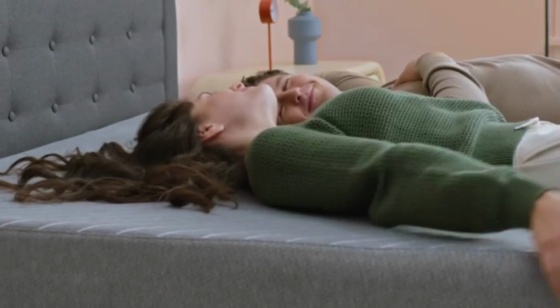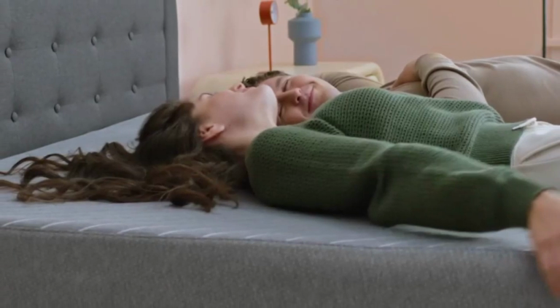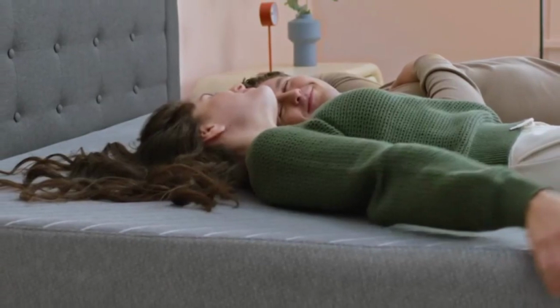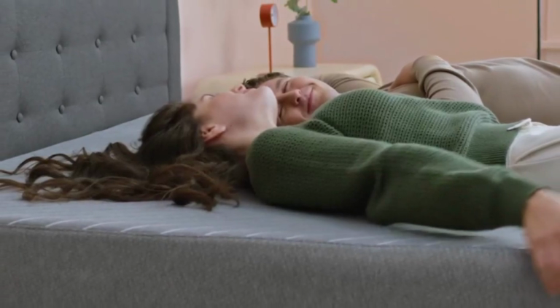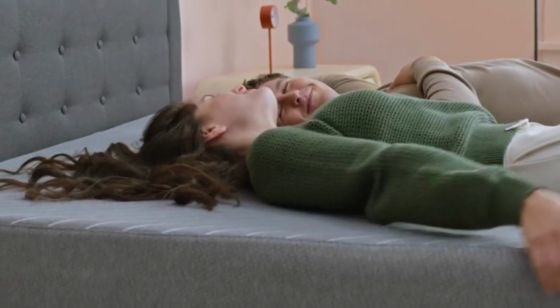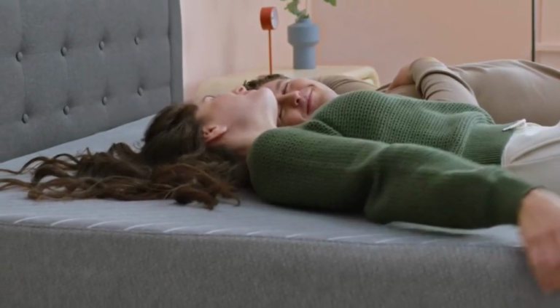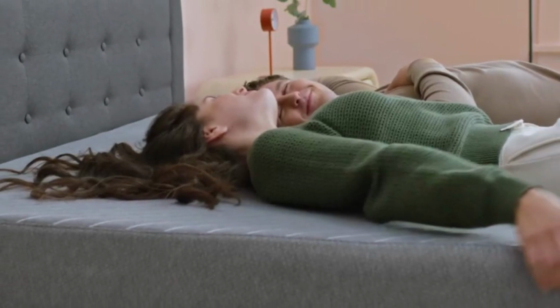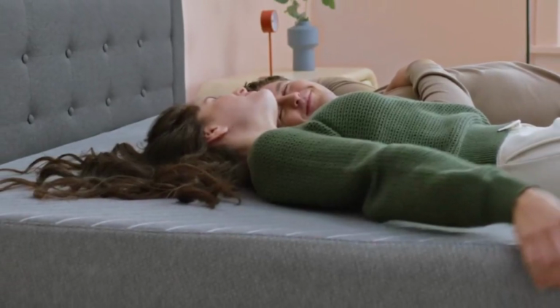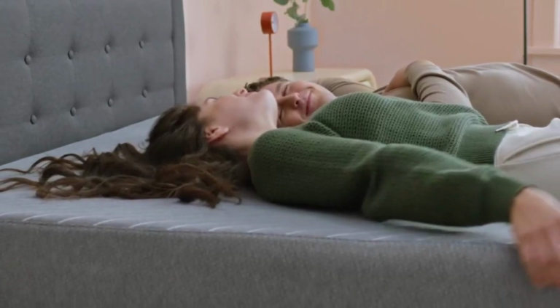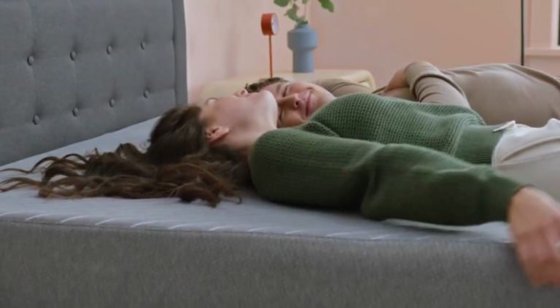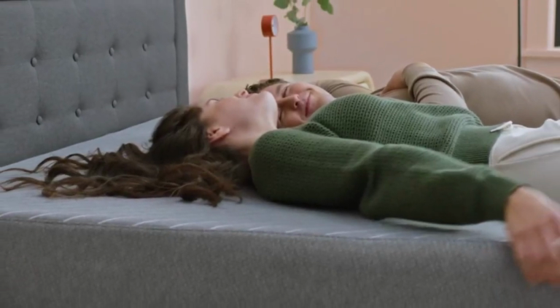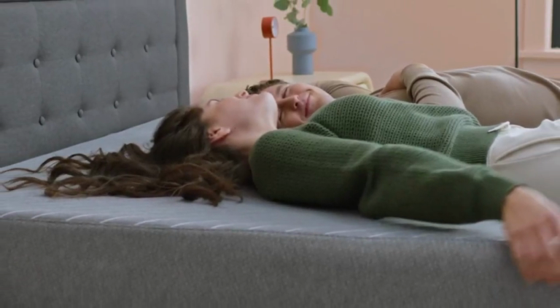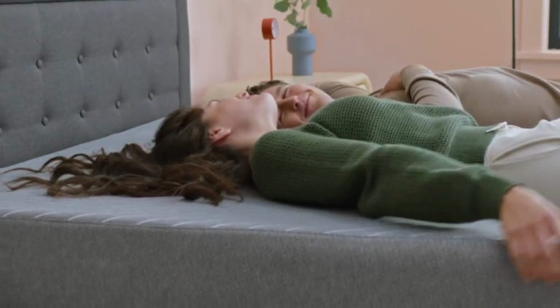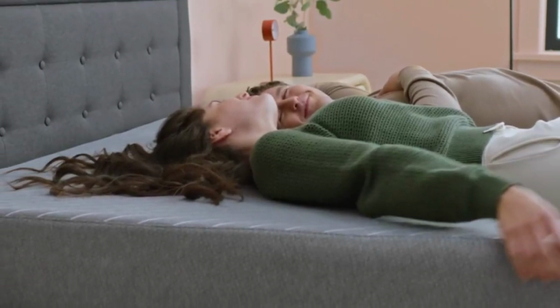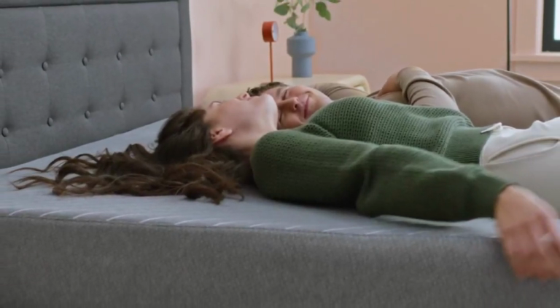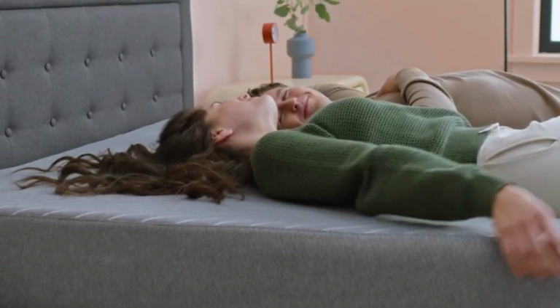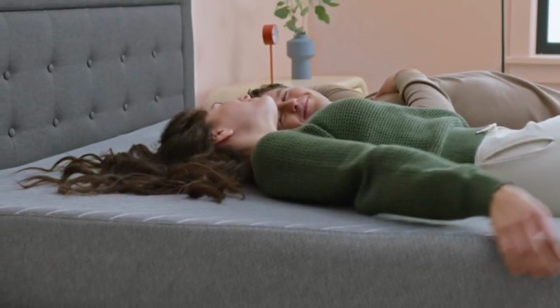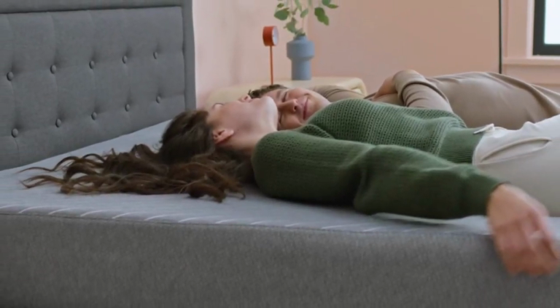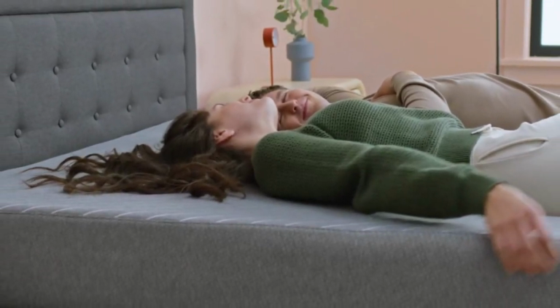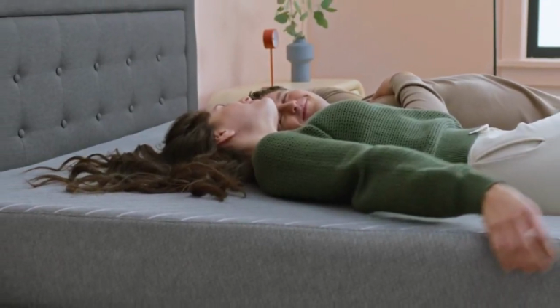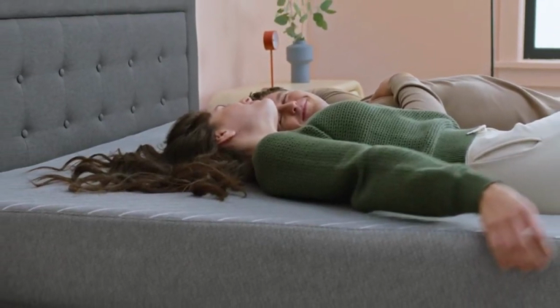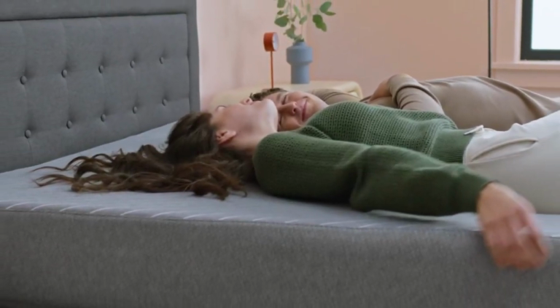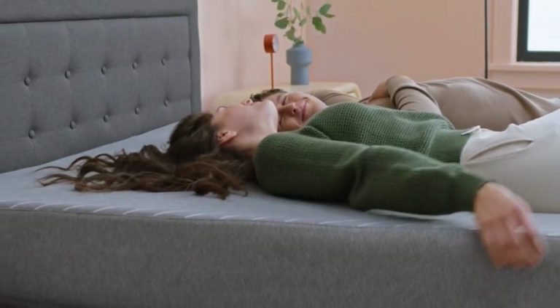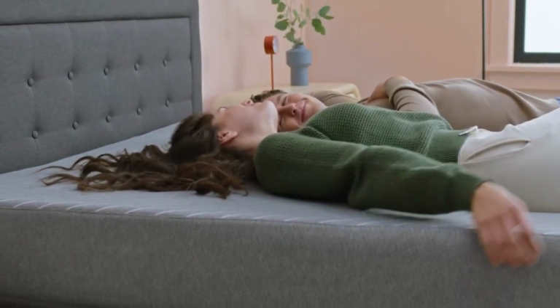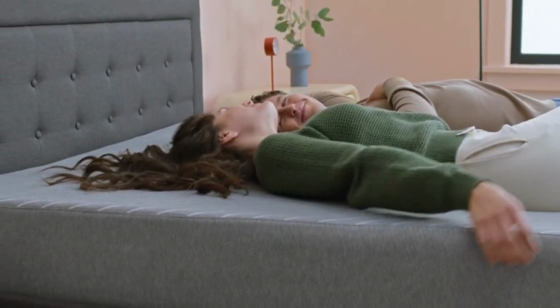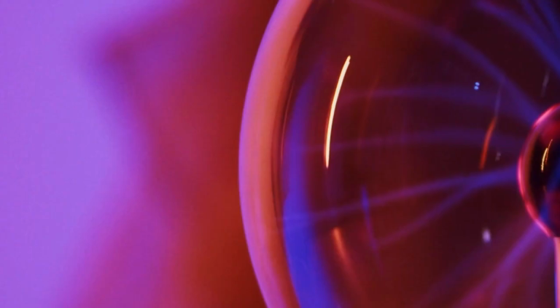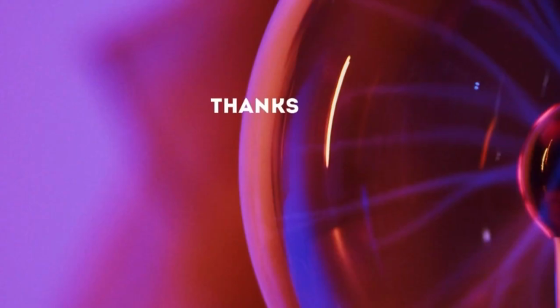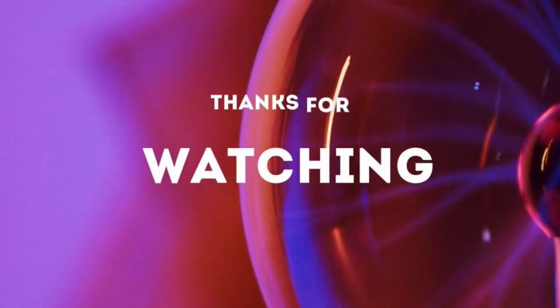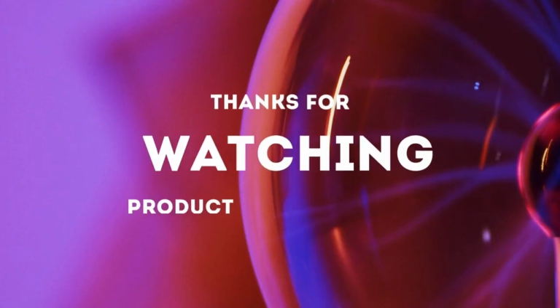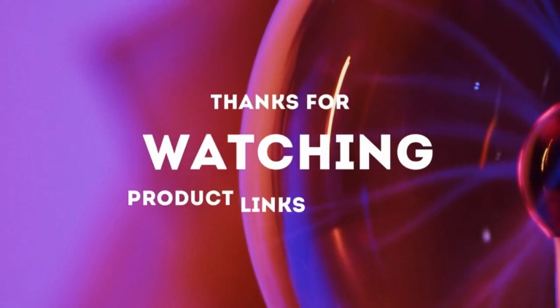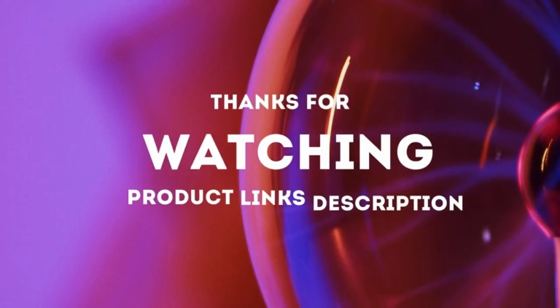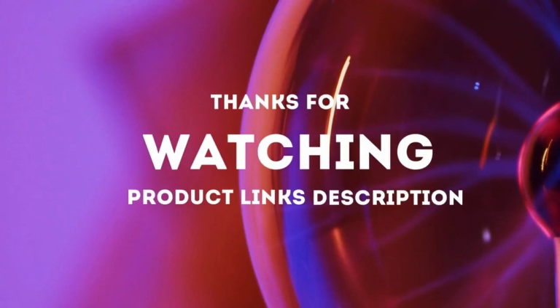Shipping is free to addresses in the contiguous U.S. Thanks for watching.